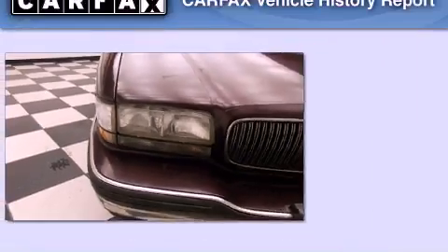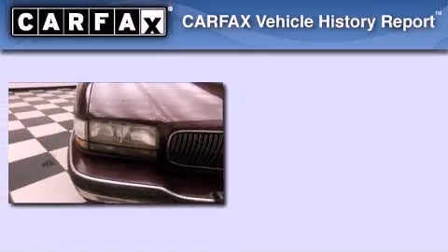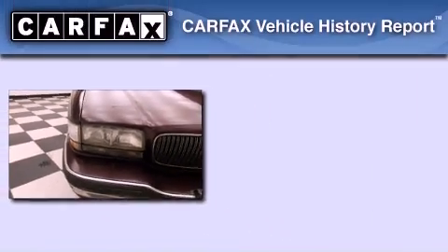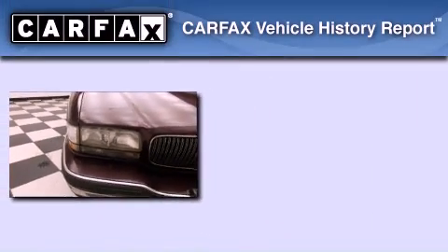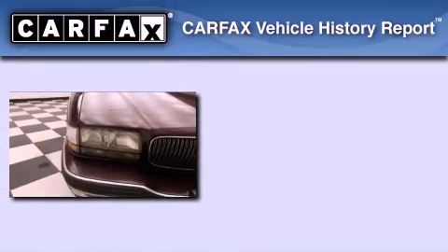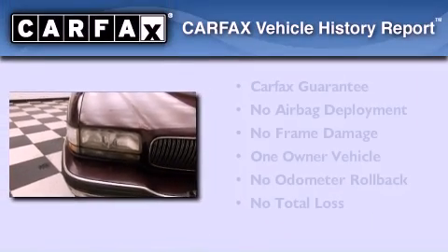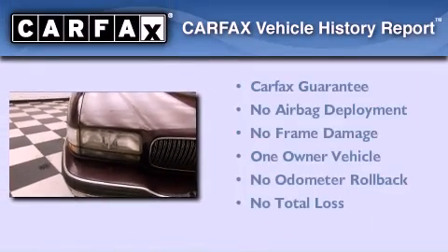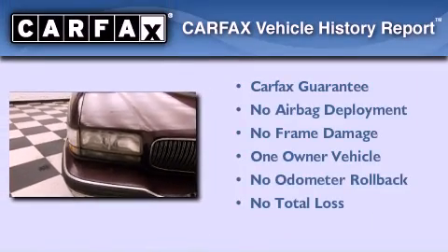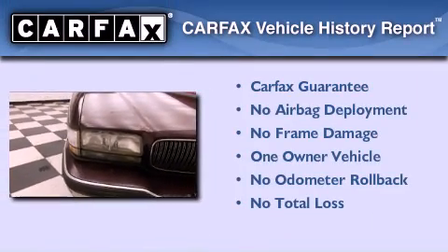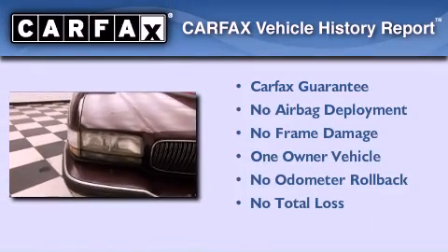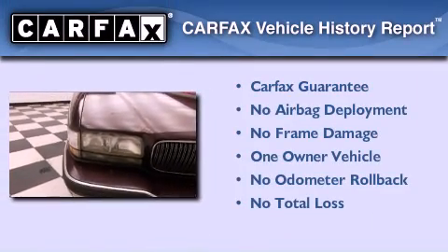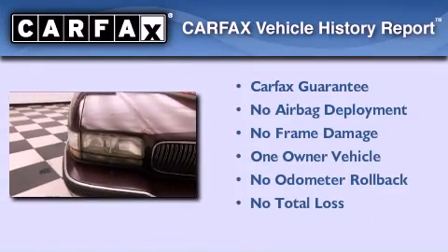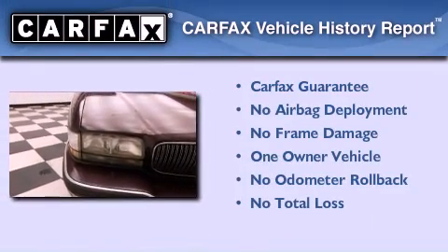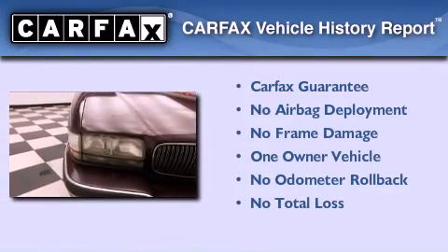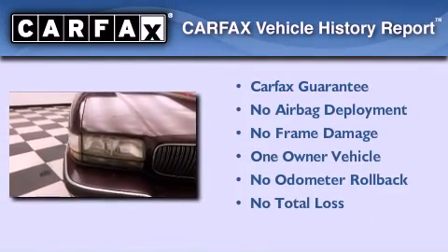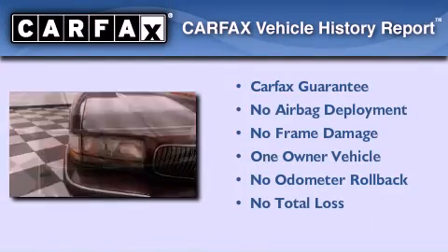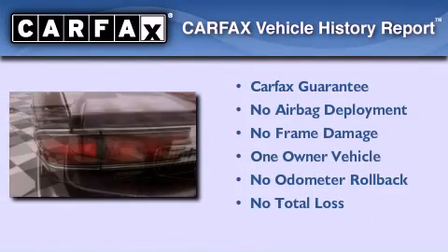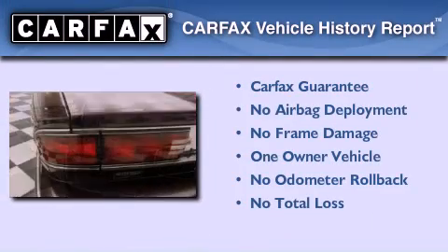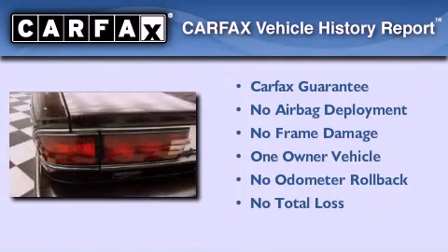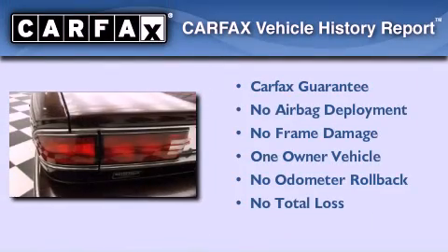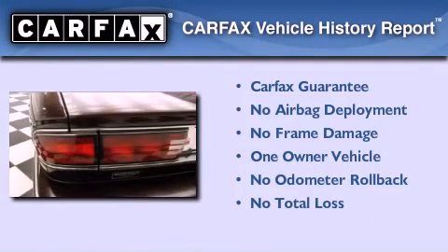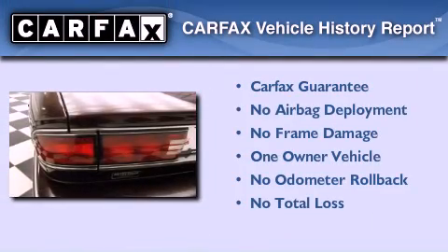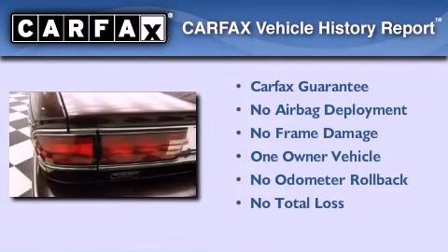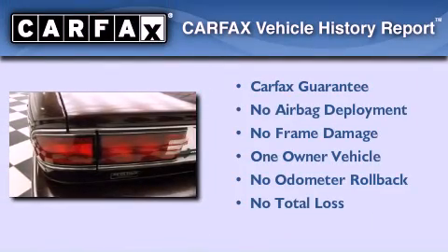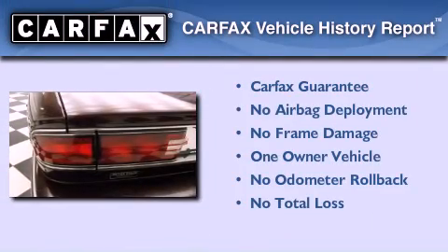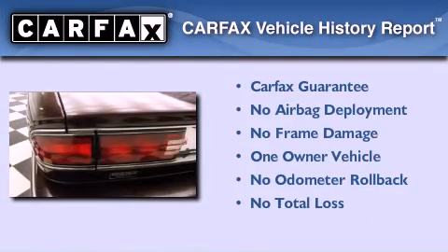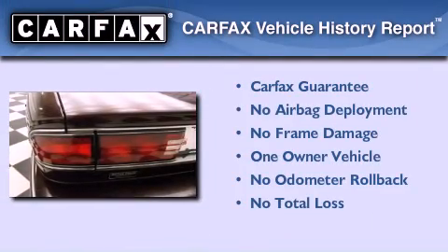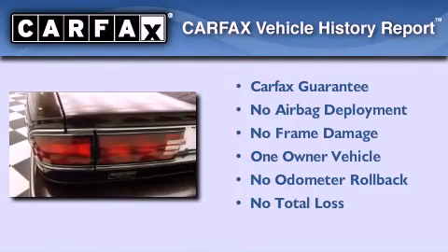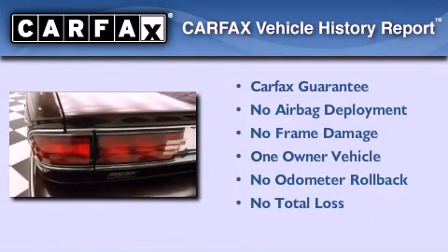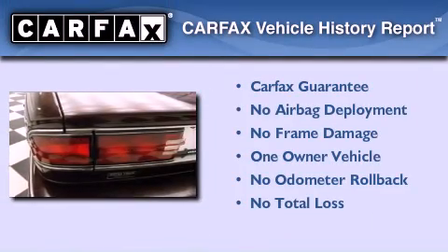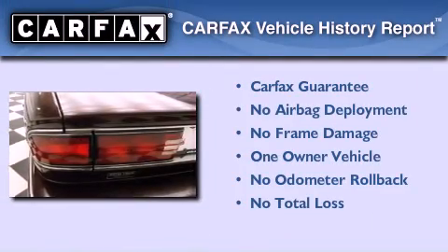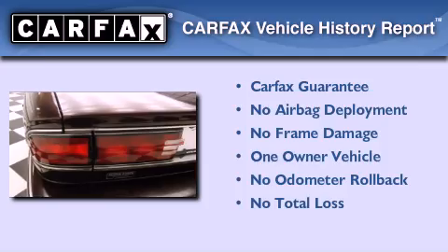This Buick has had only one owner, and it qualifies for the Carfax buyback guarantee.